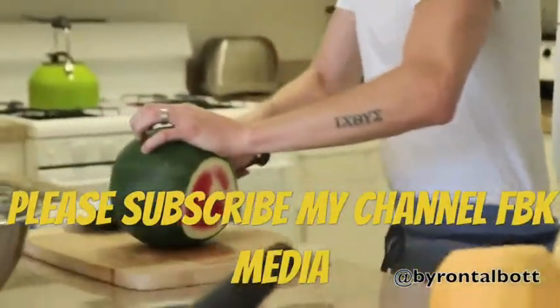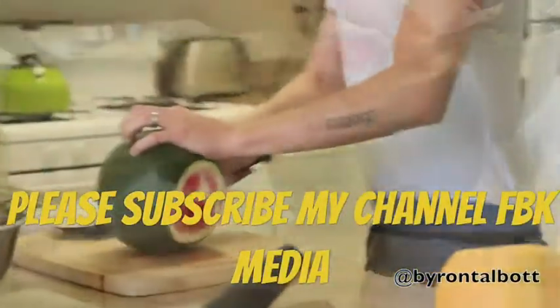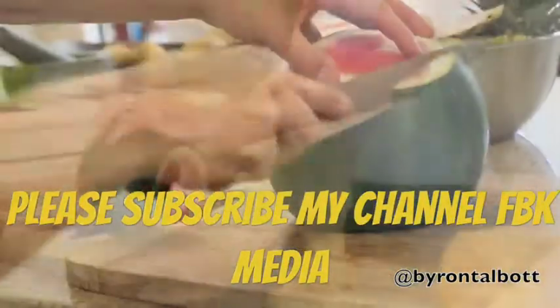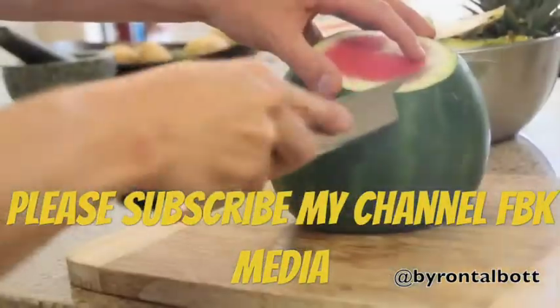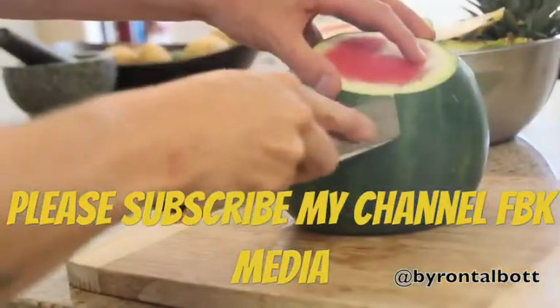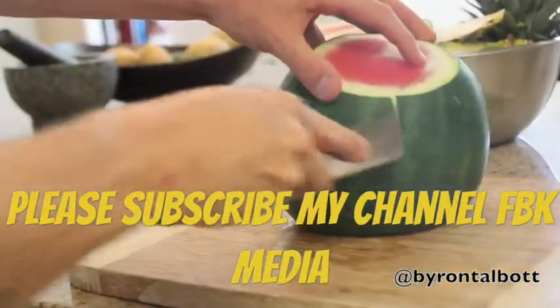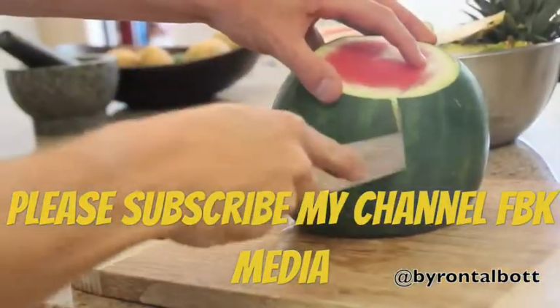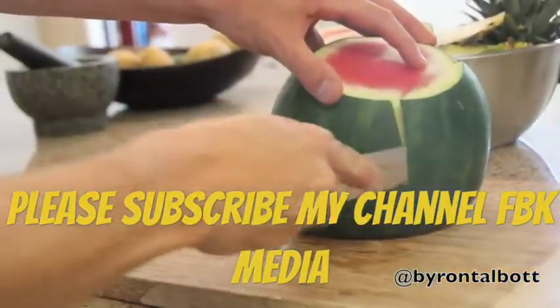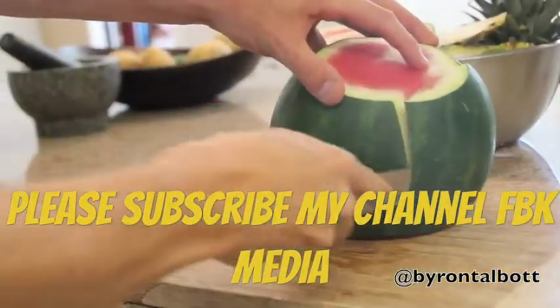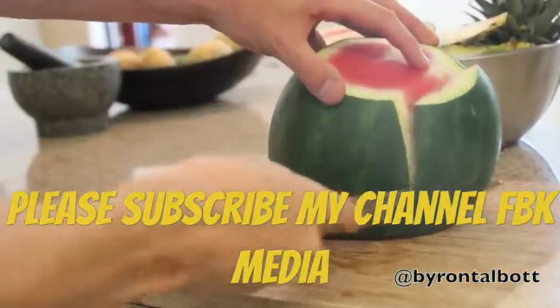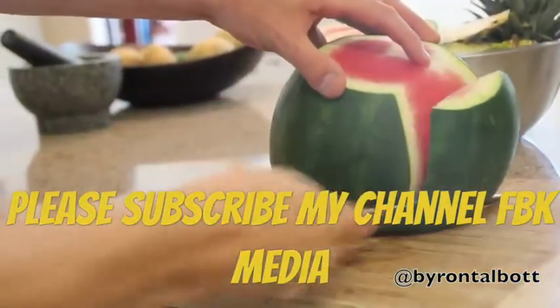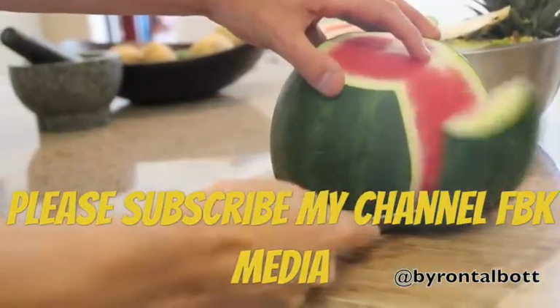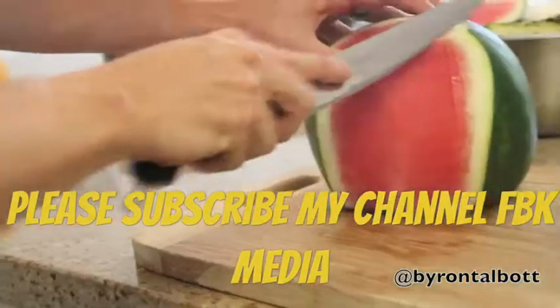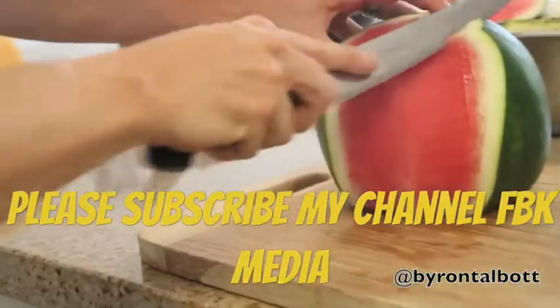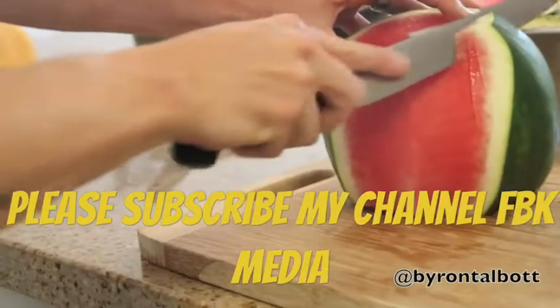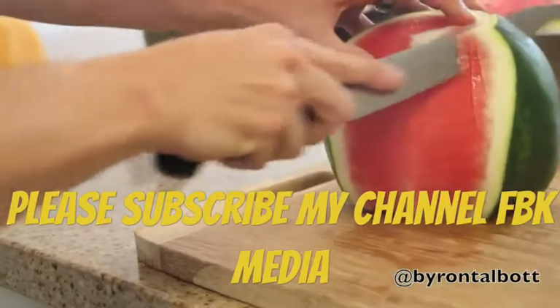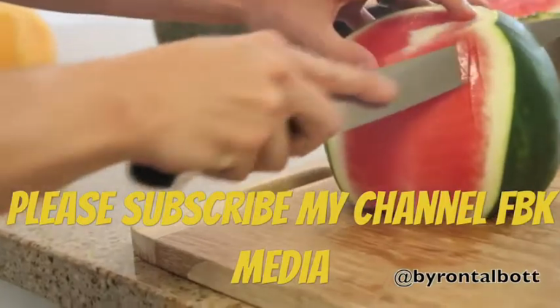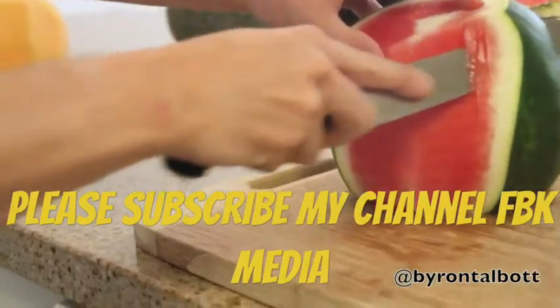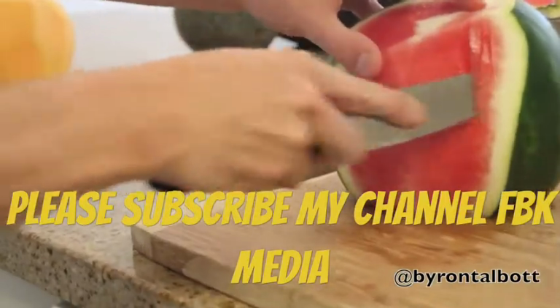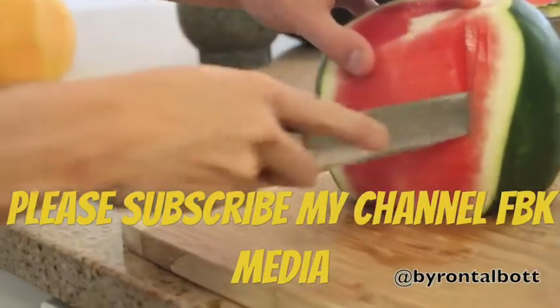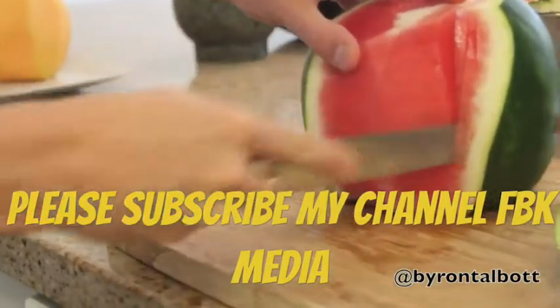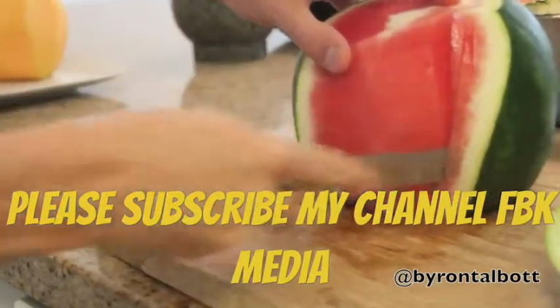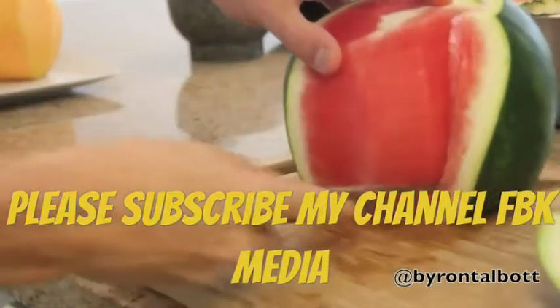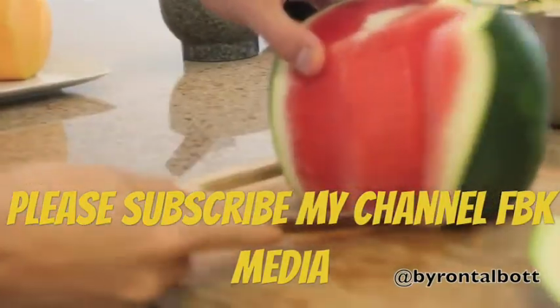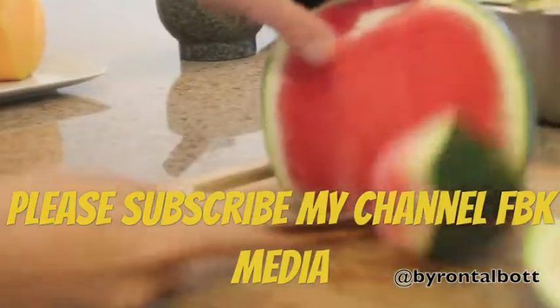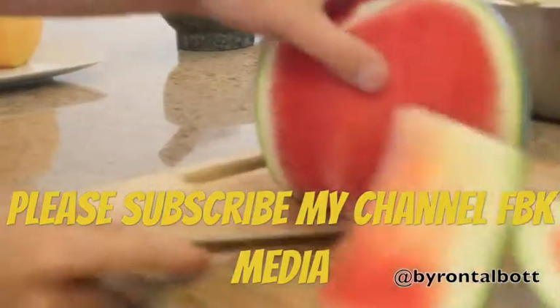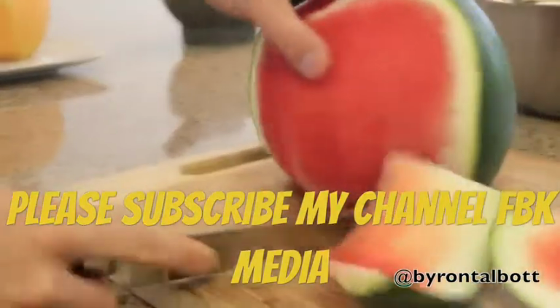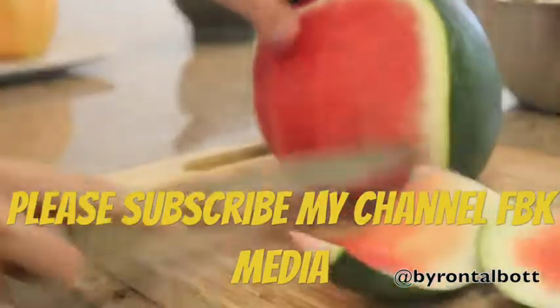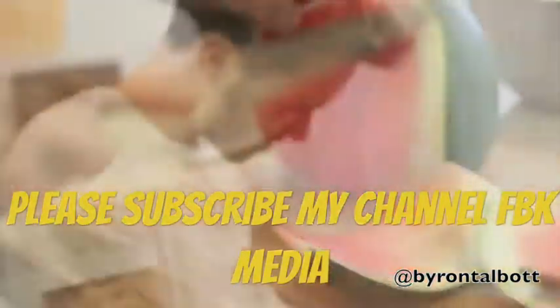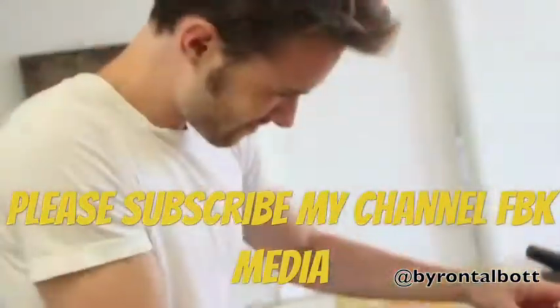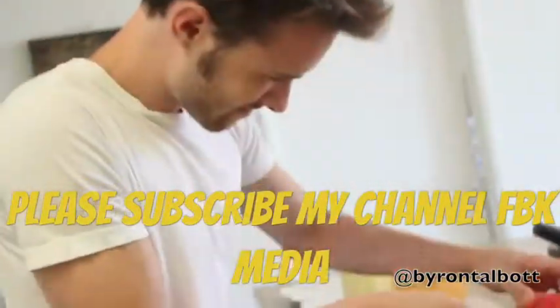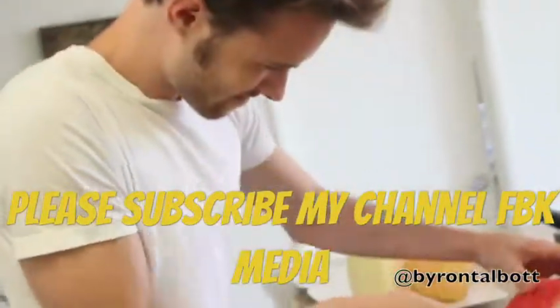All the same rules apply for this watermelon, except your guideline is going to be the outer white flesh of the watermelon — you're going to want to follow that as you carve the fruit.